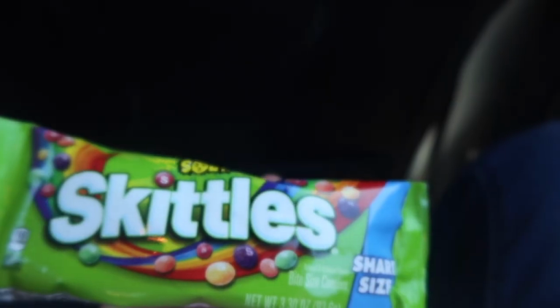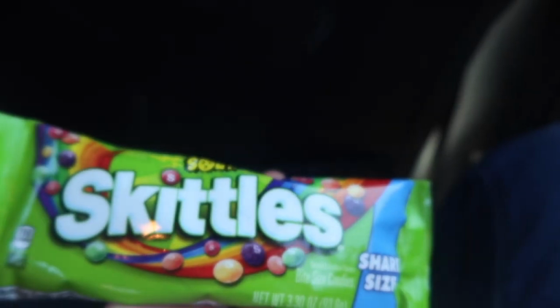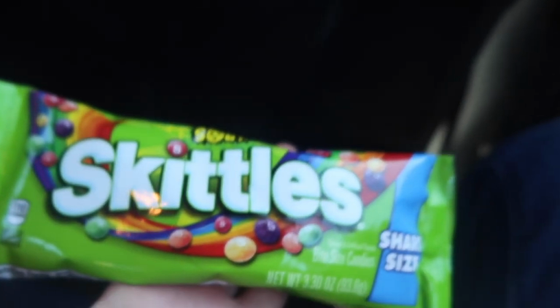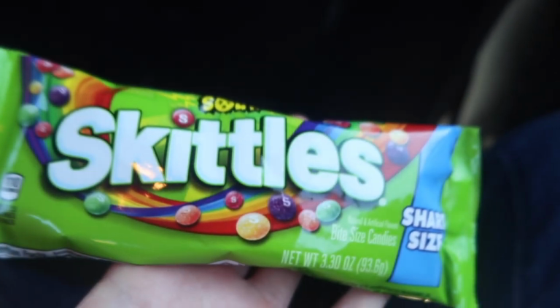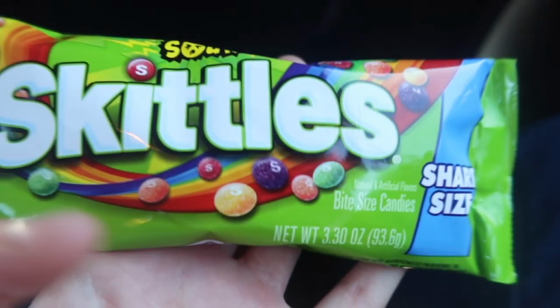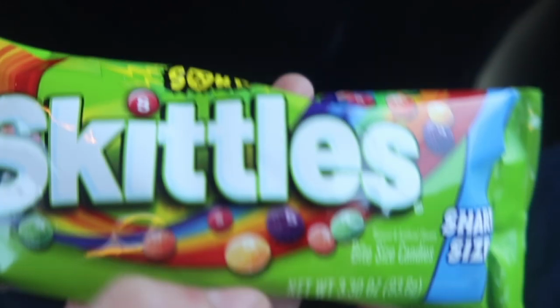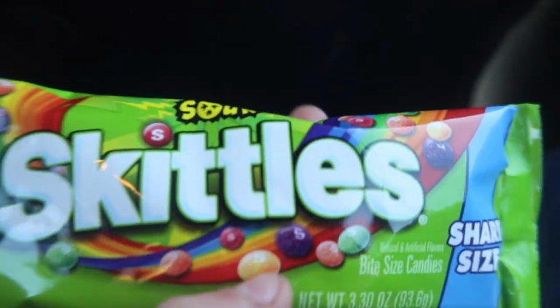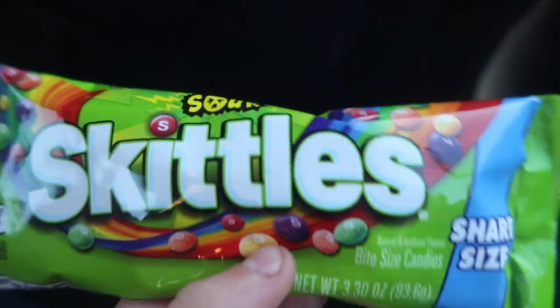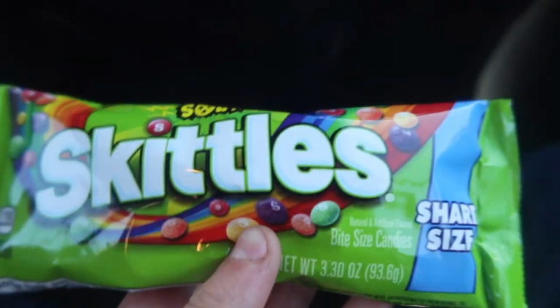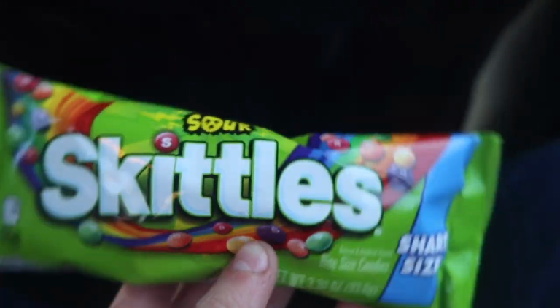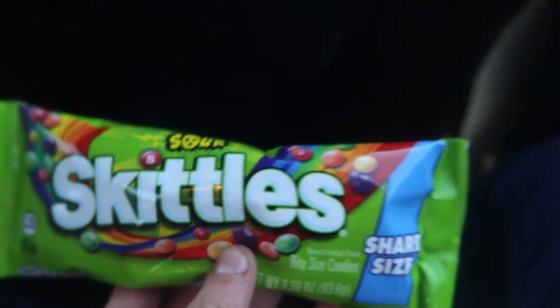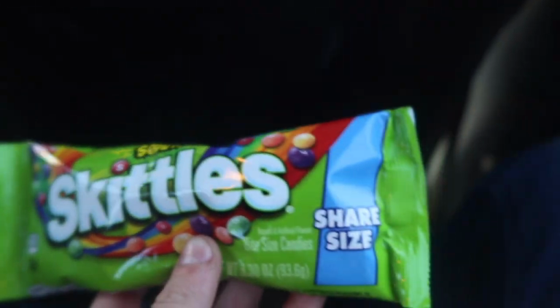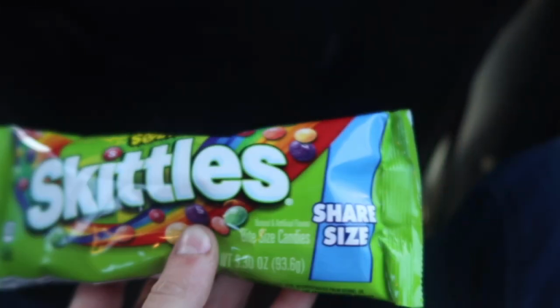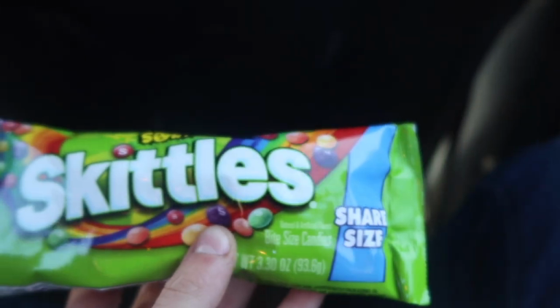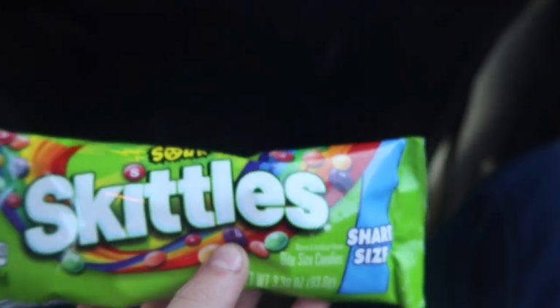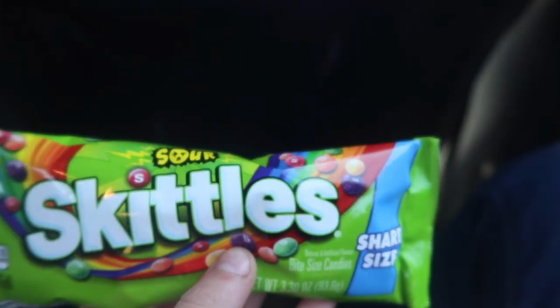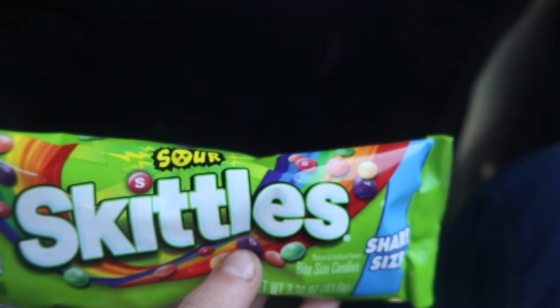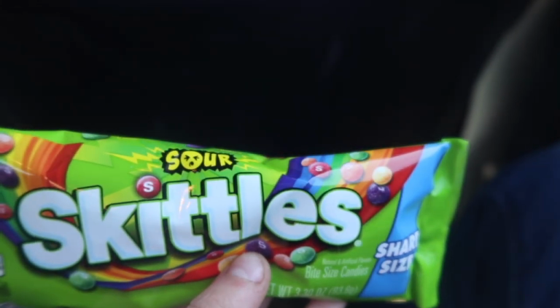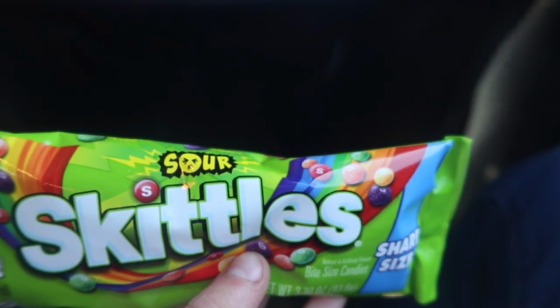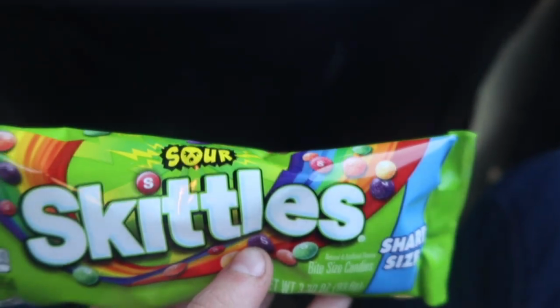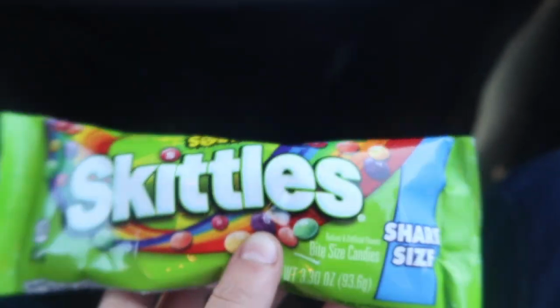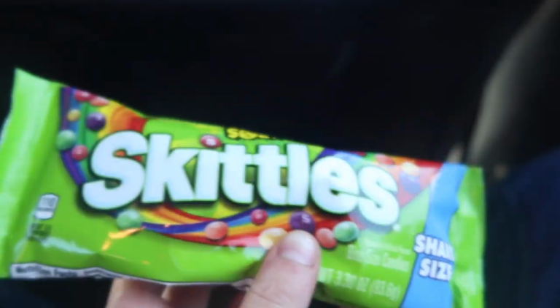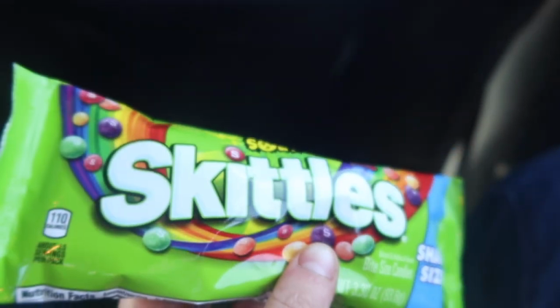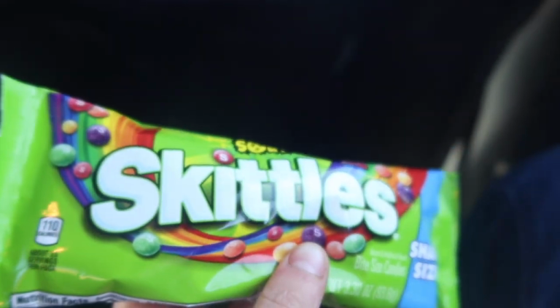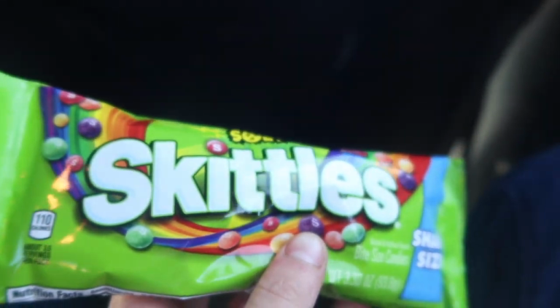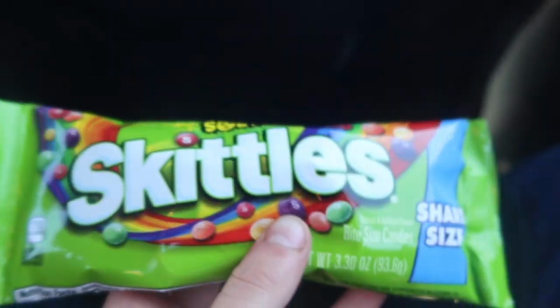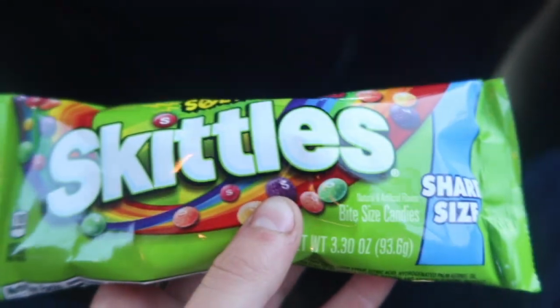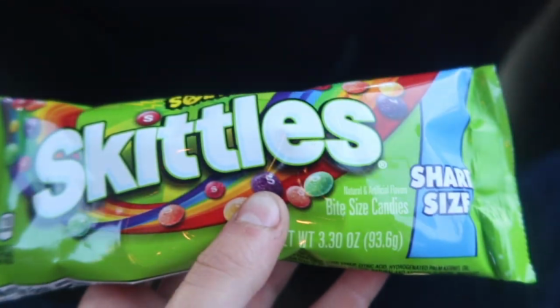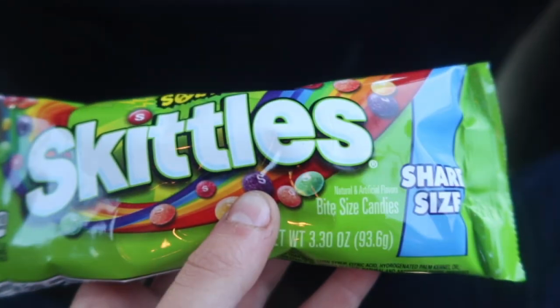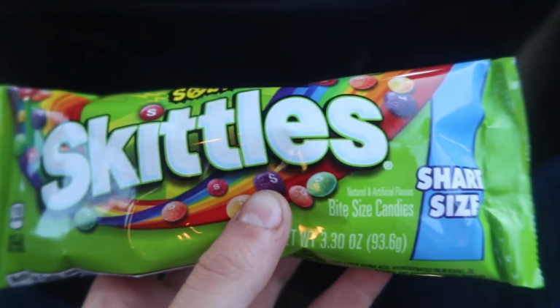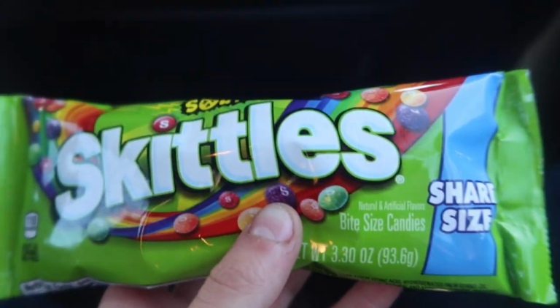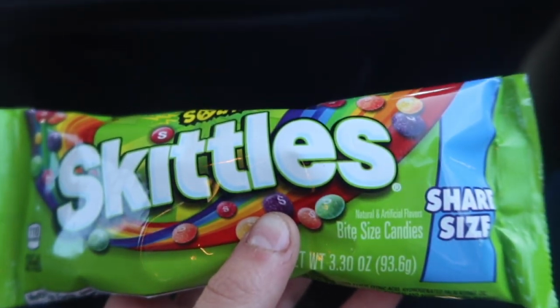We made a quick pit stop at a gas station and got some Skittles and also some Oreos.